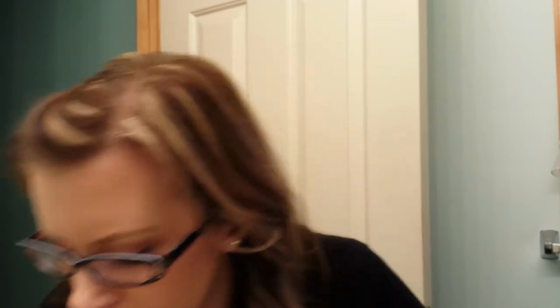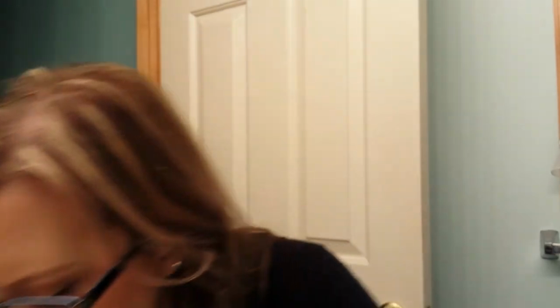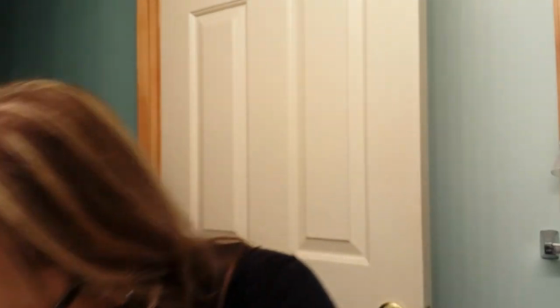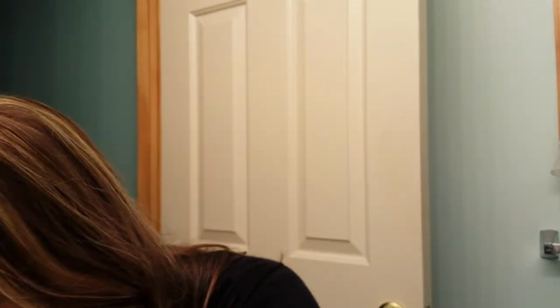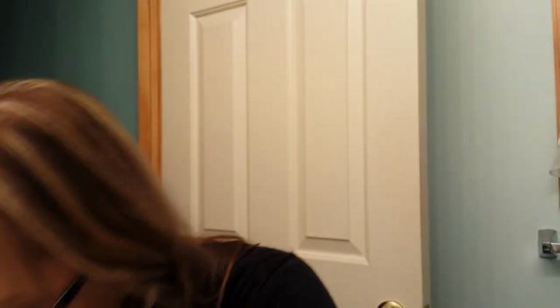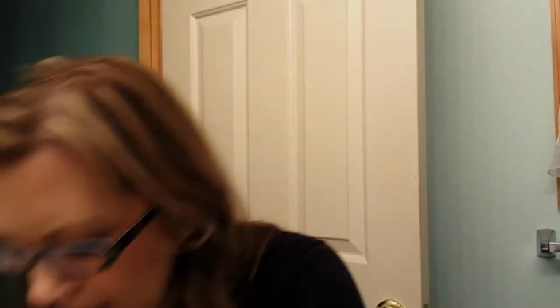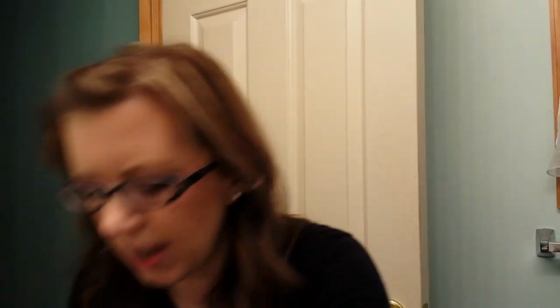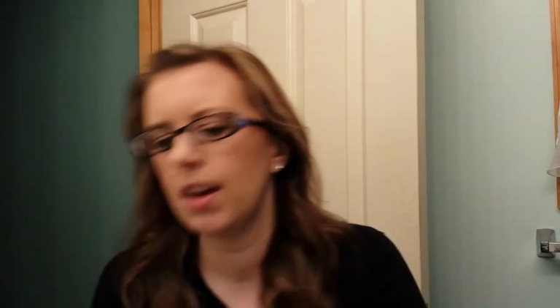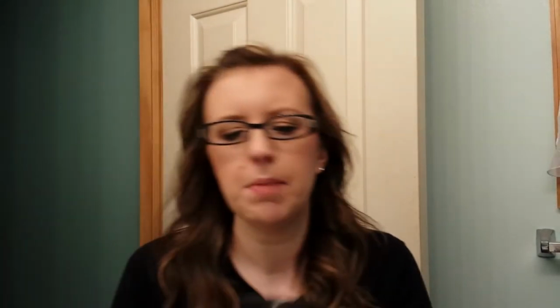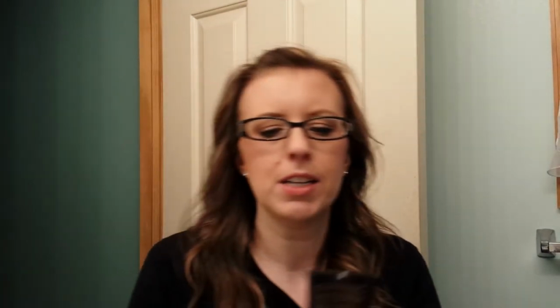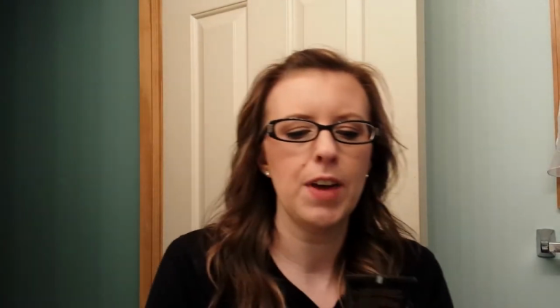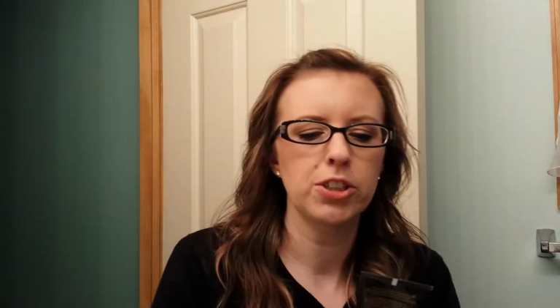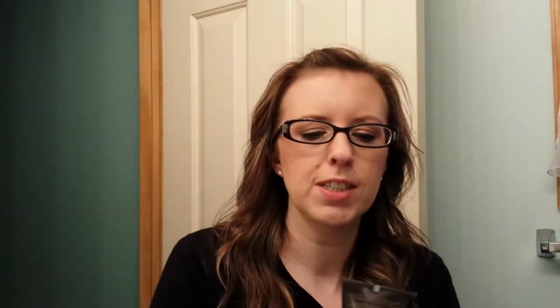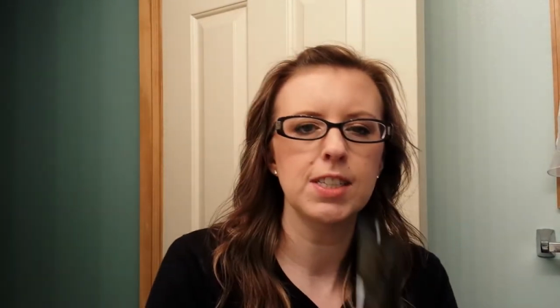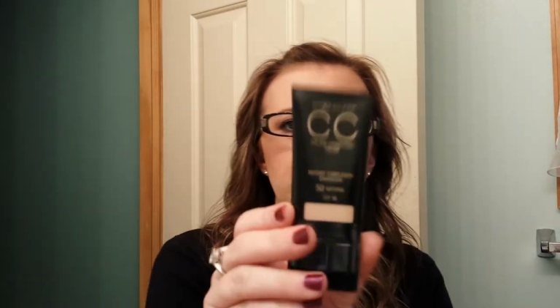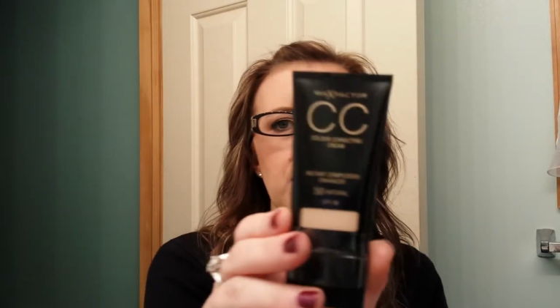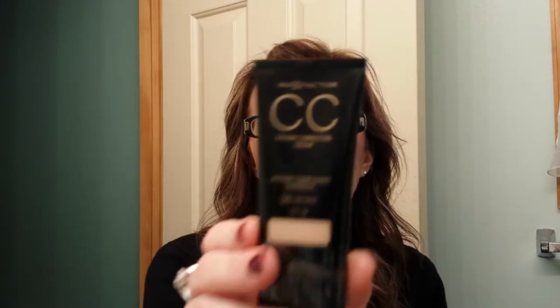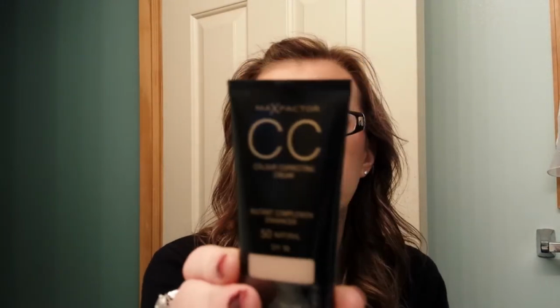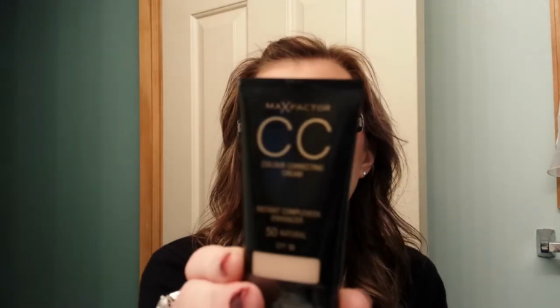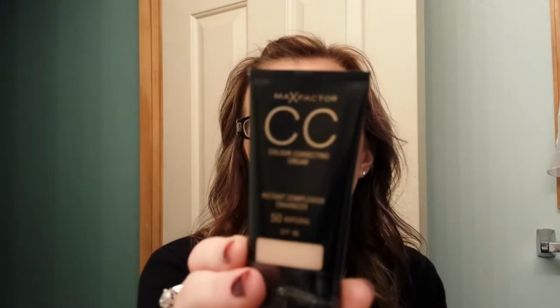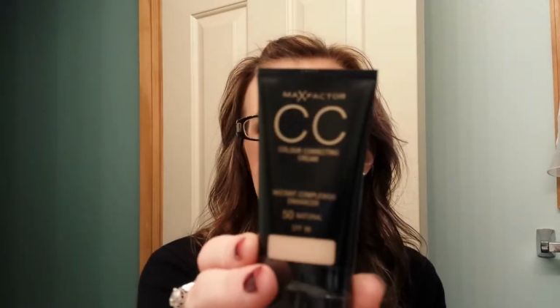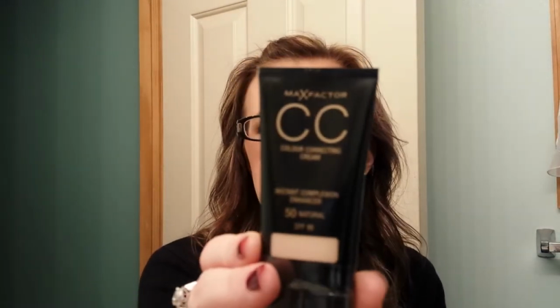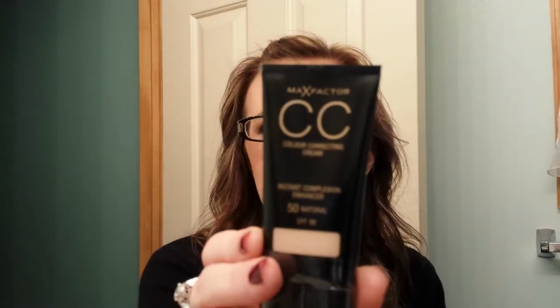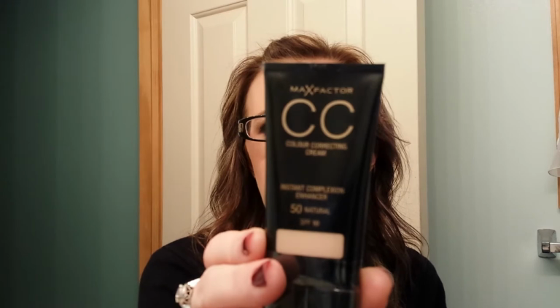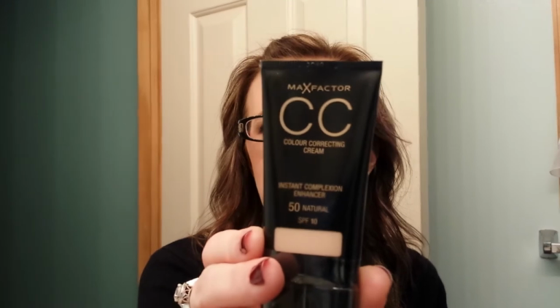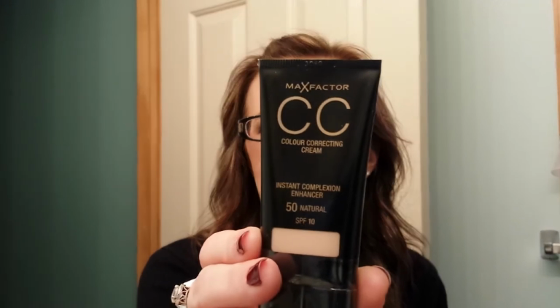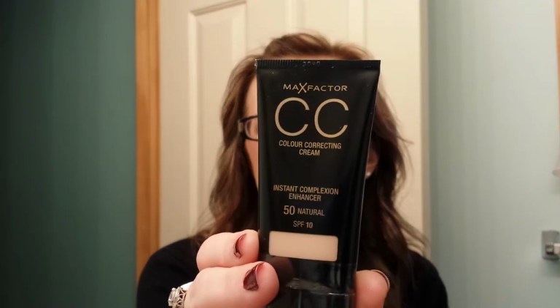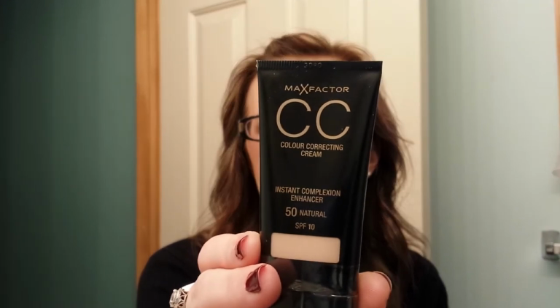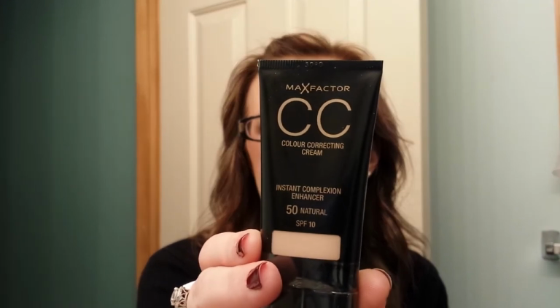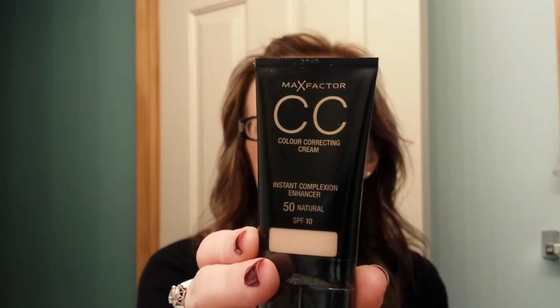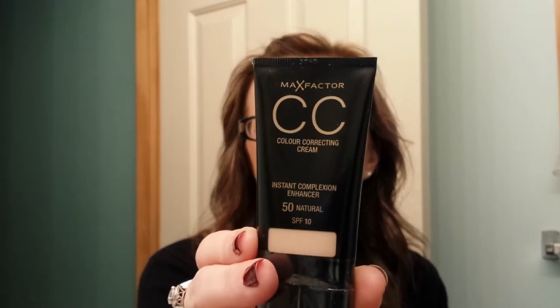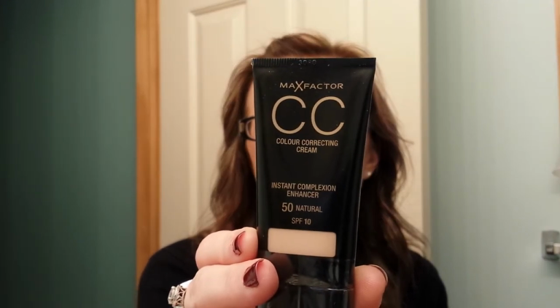She also sent me a Max Factor CC cream. I've never tried a CC cream so that will be fun to try out.